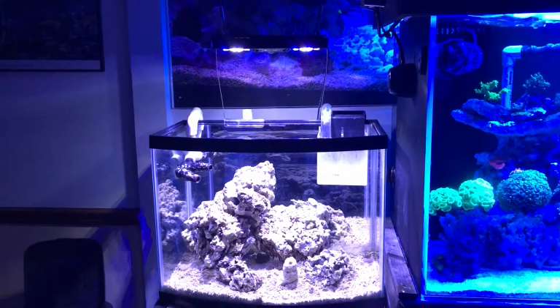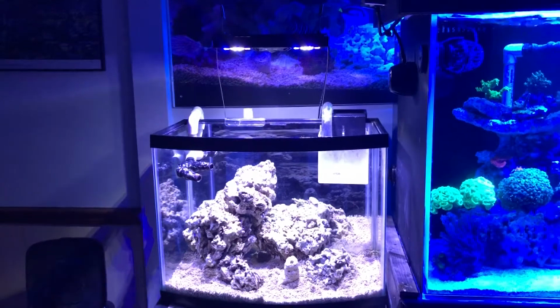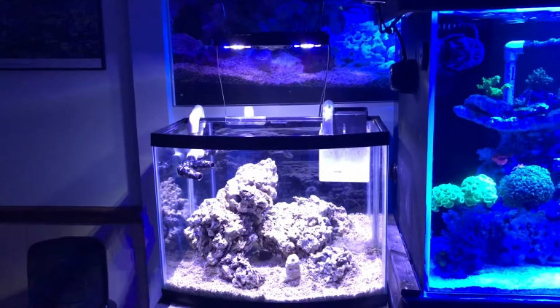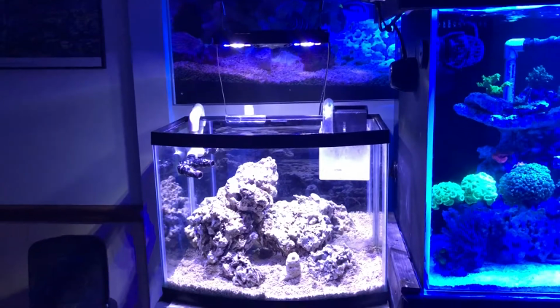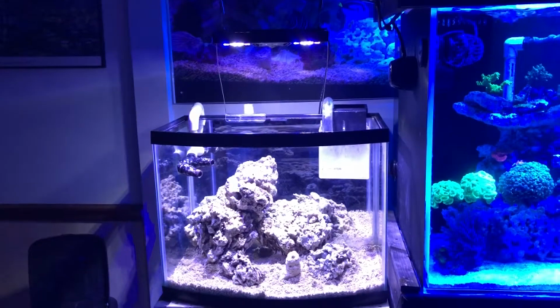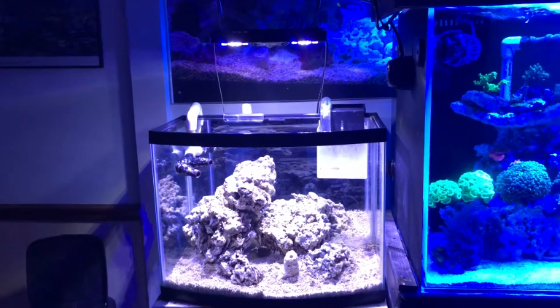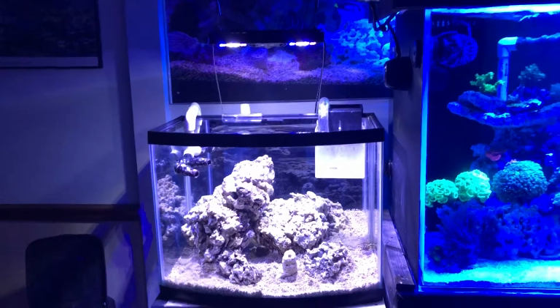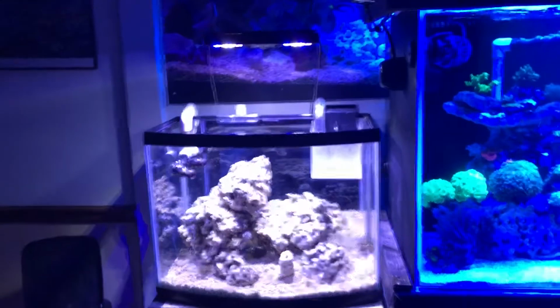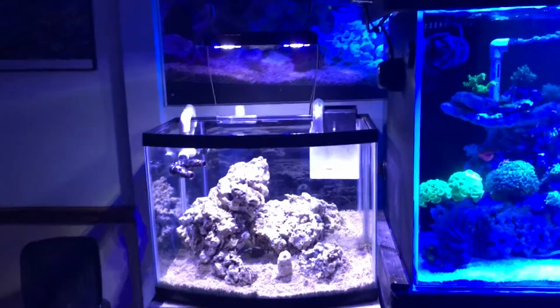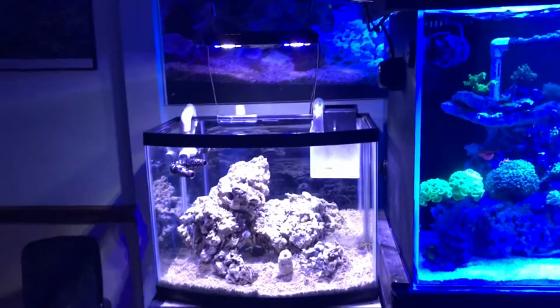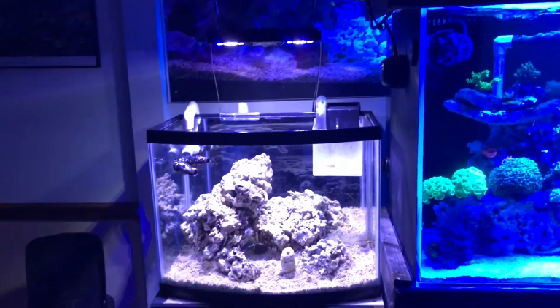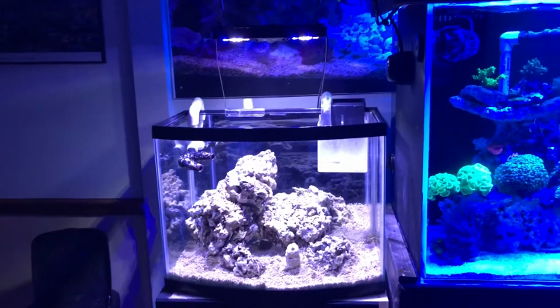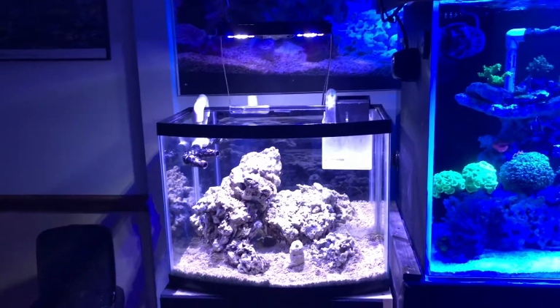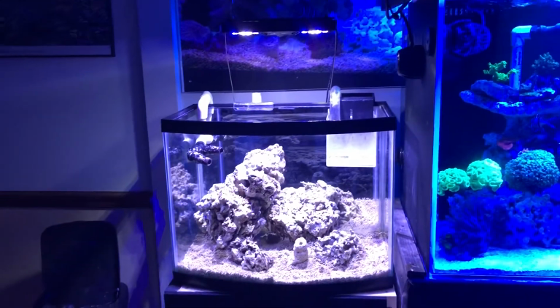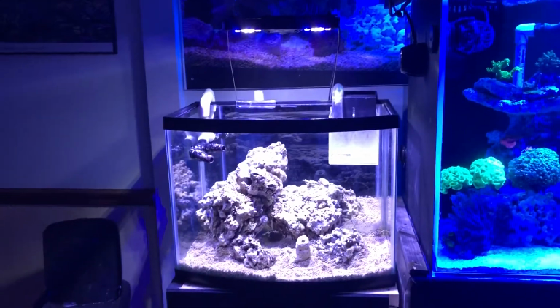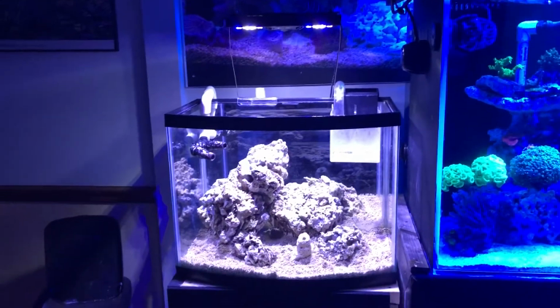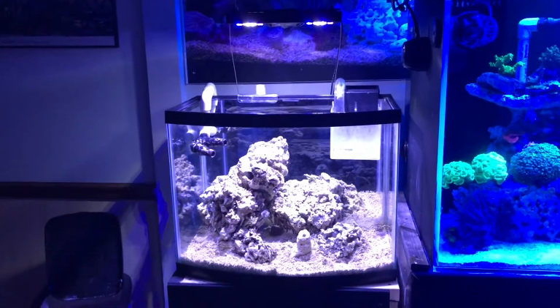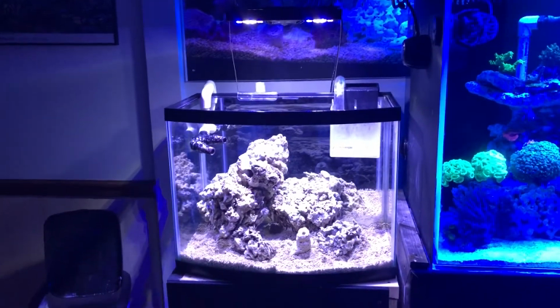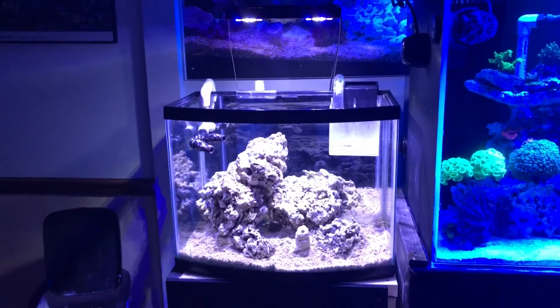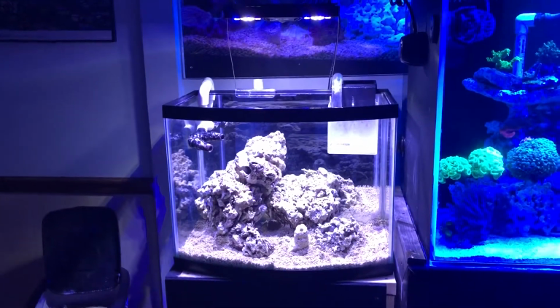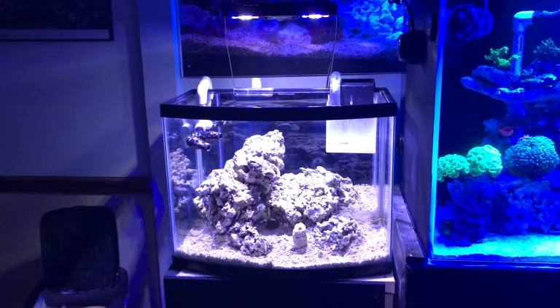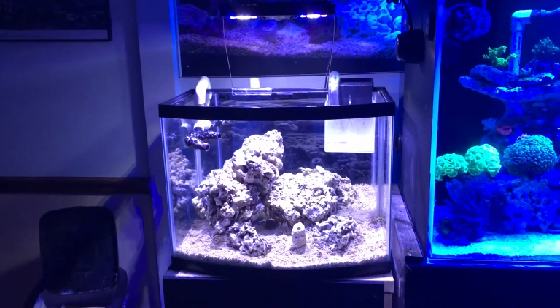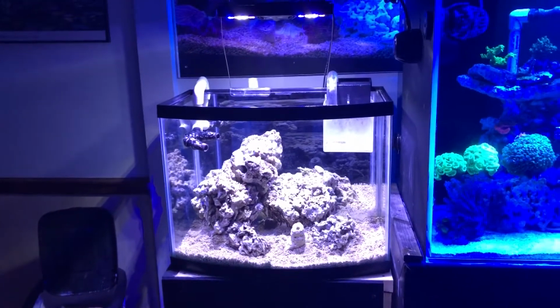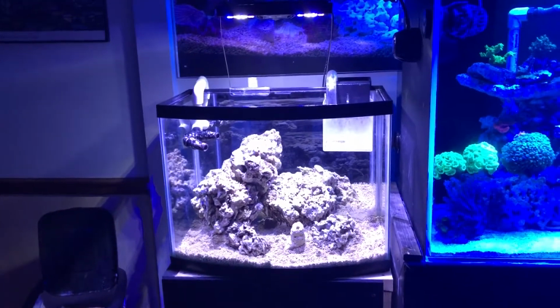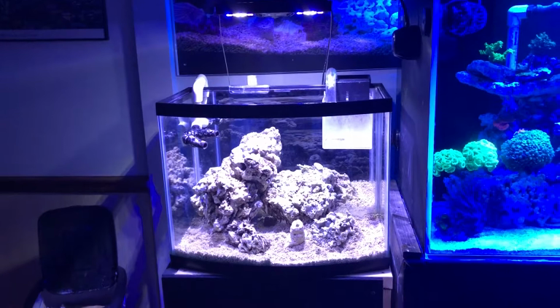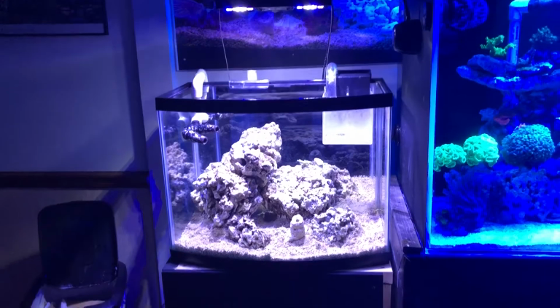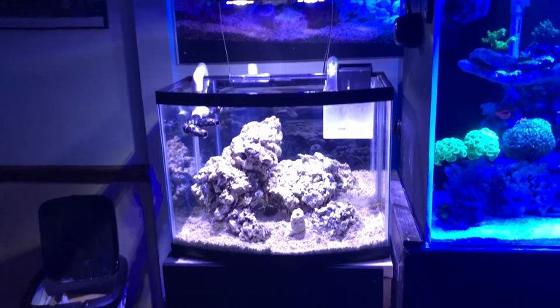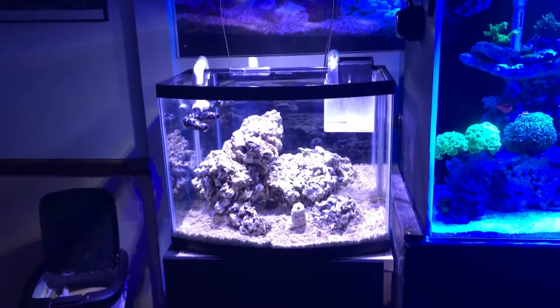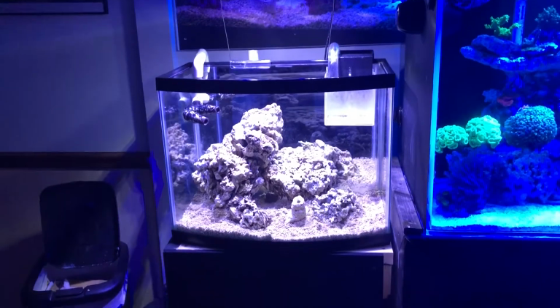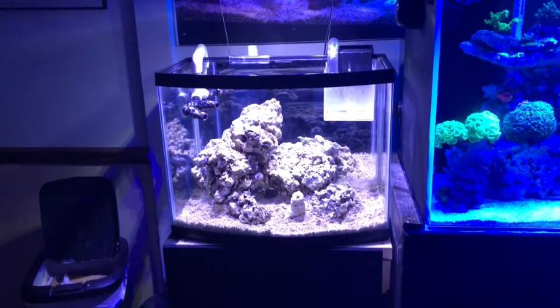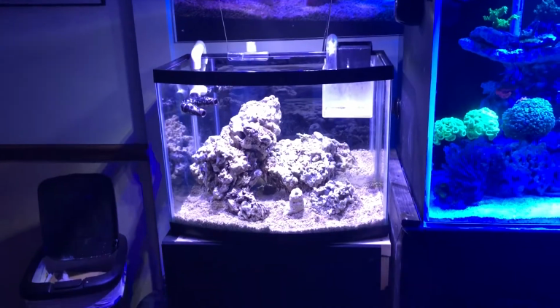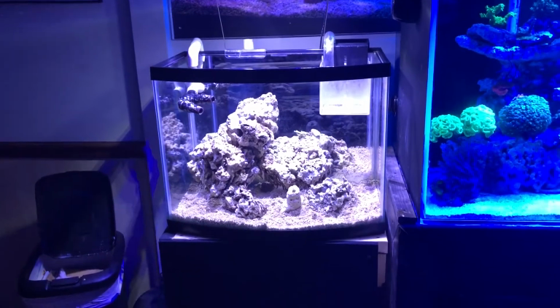What's going on guys? This is DM's Reefing, coming back at you guys with part 3.